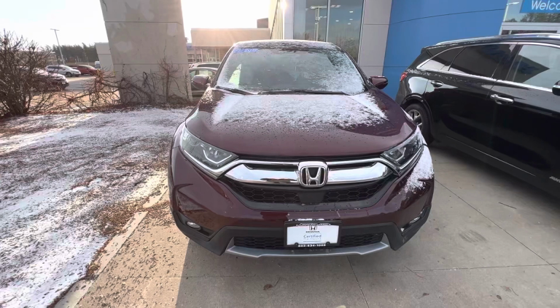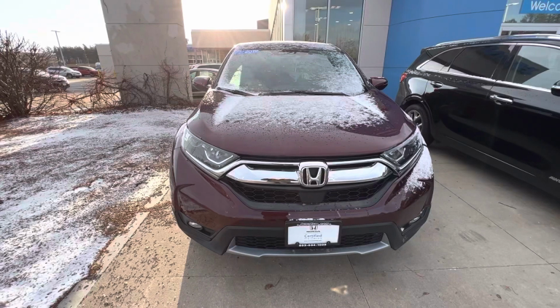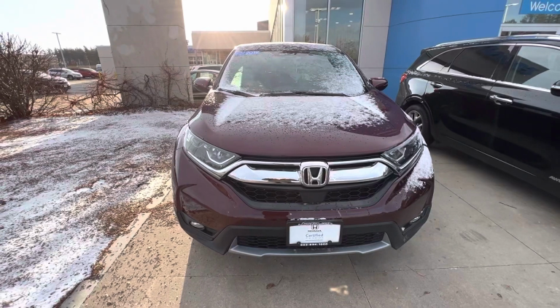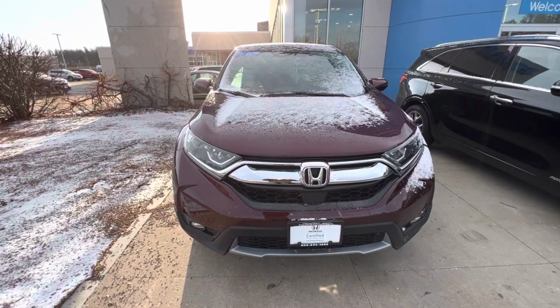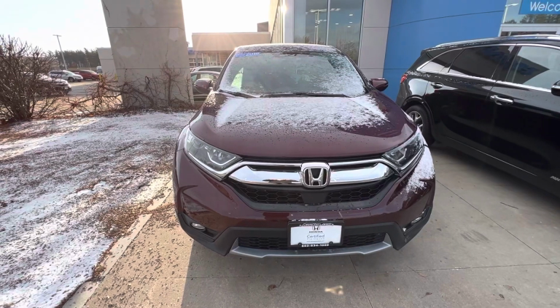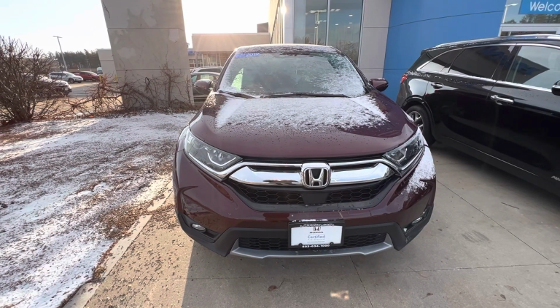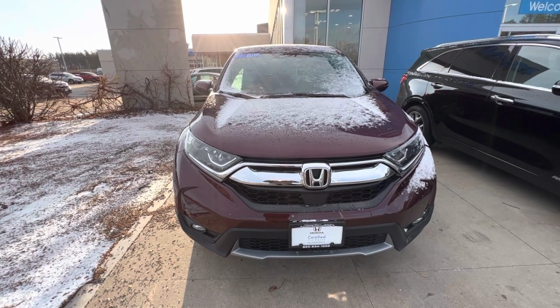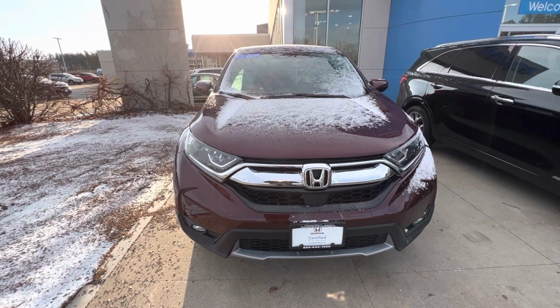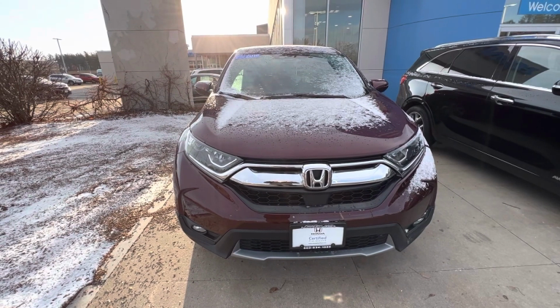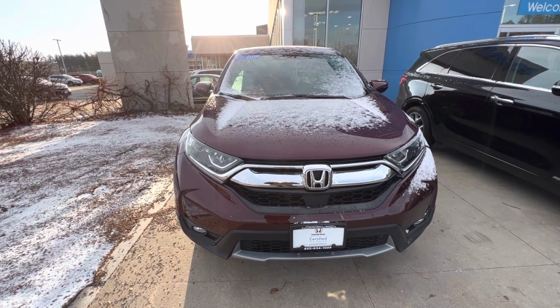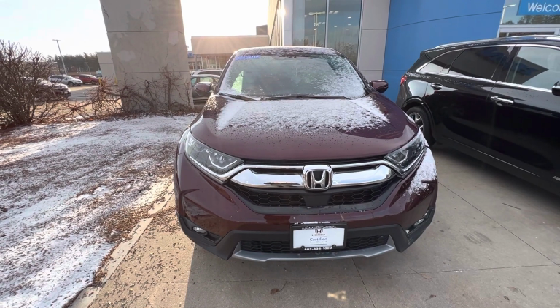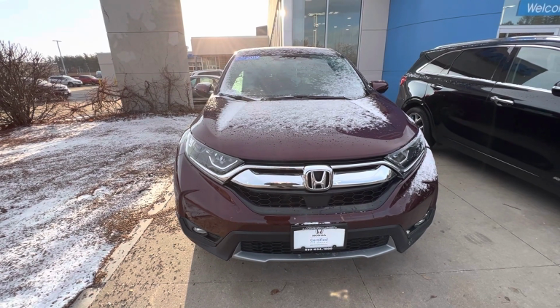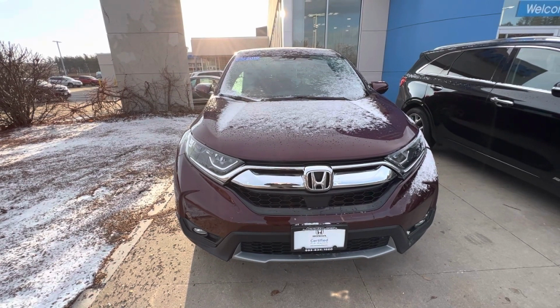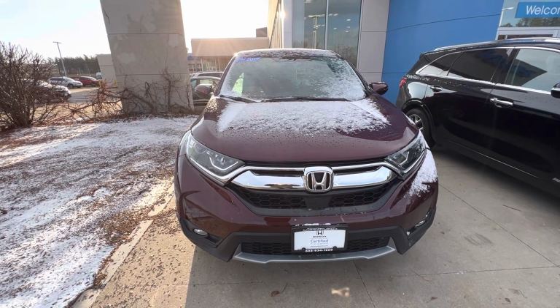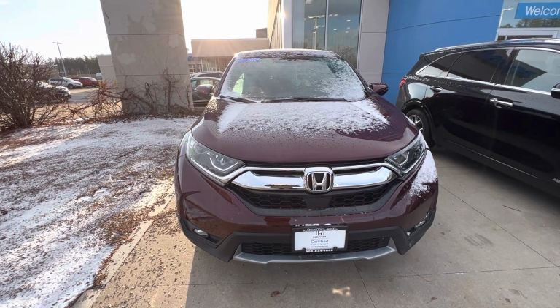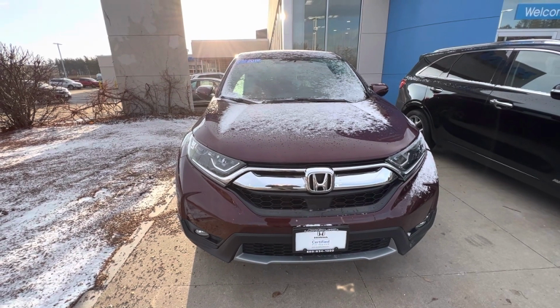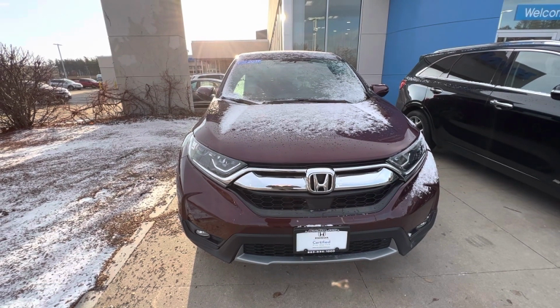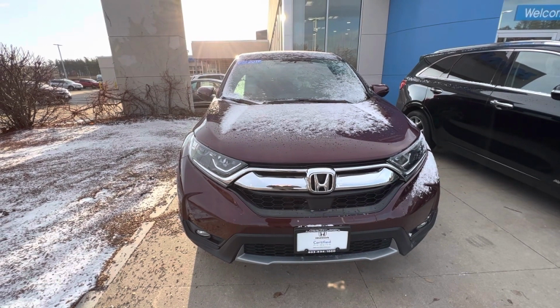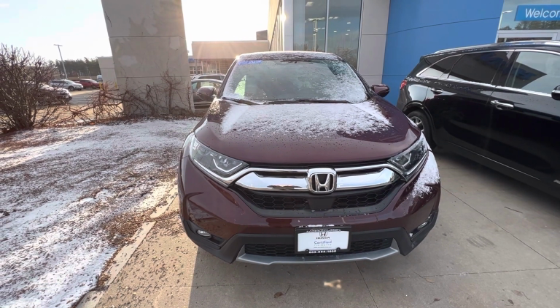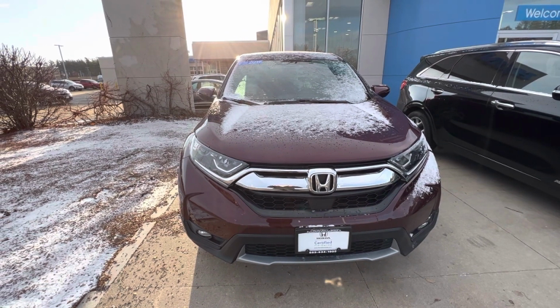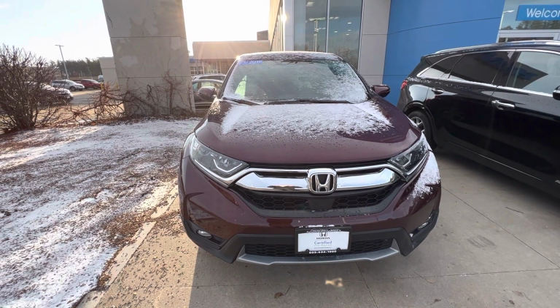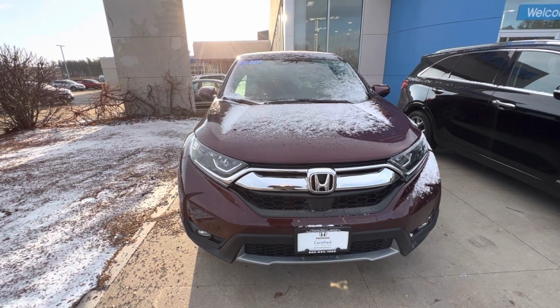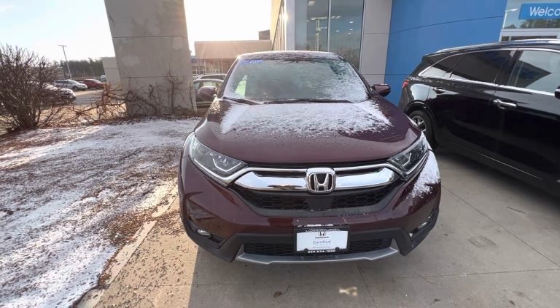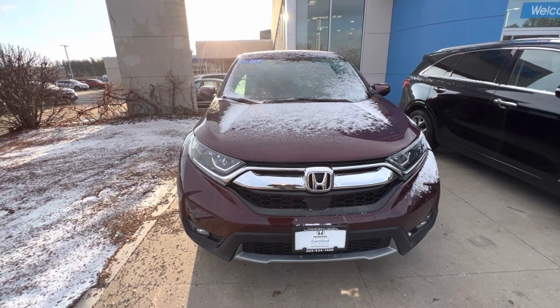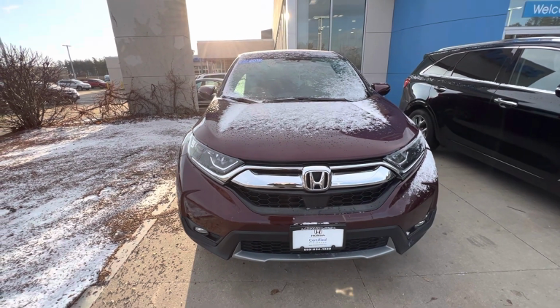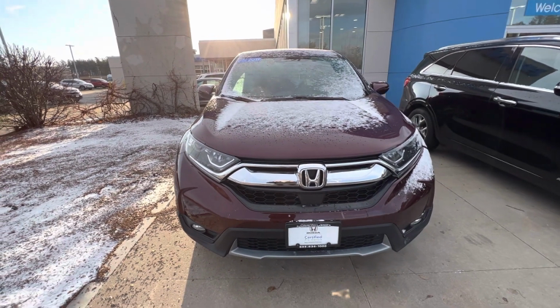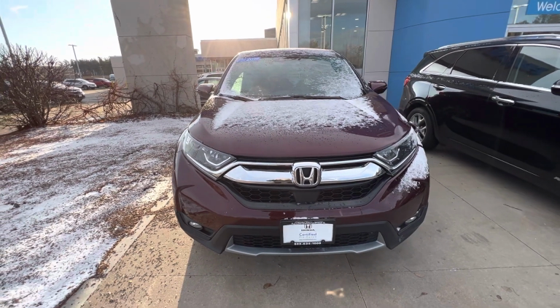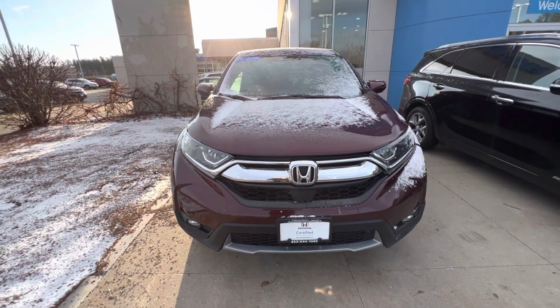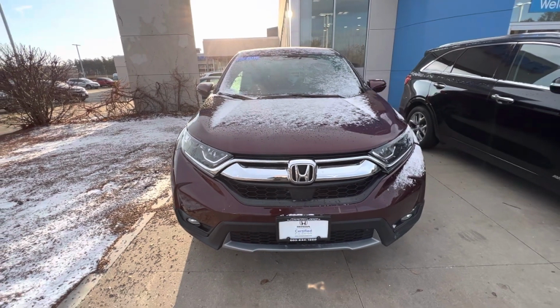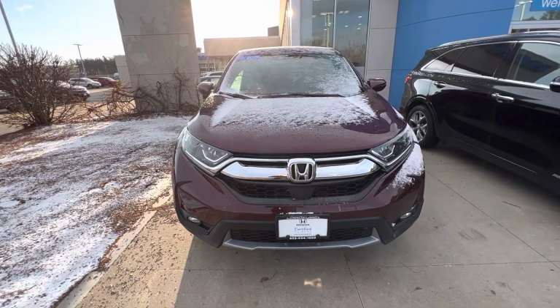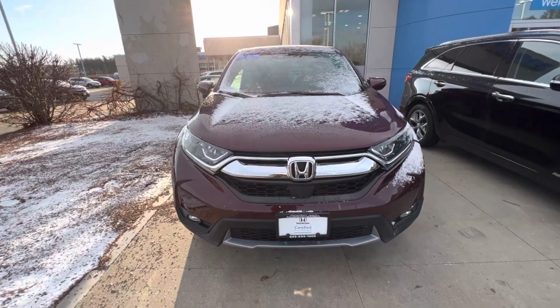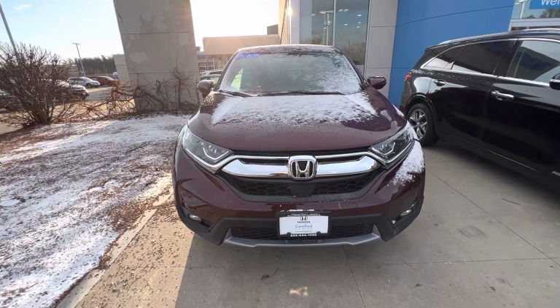Hey Brian, this is Nick Mike Levitch over at AutoFair Honda showing your 2019 CR-V EX.